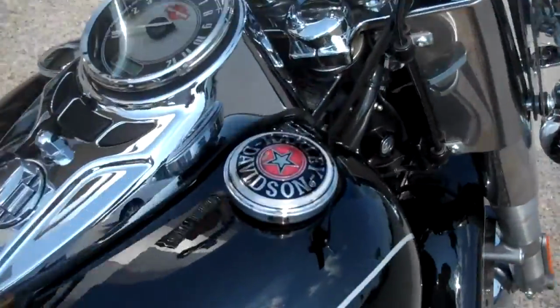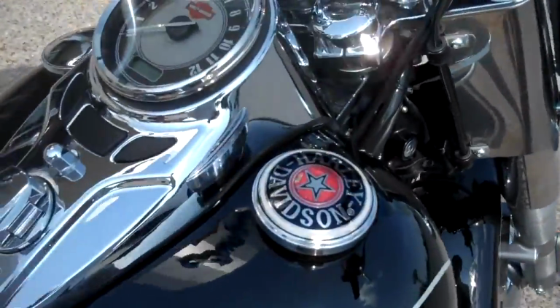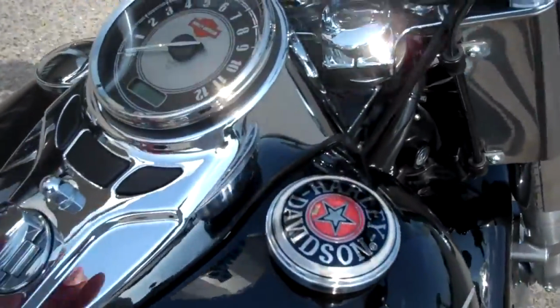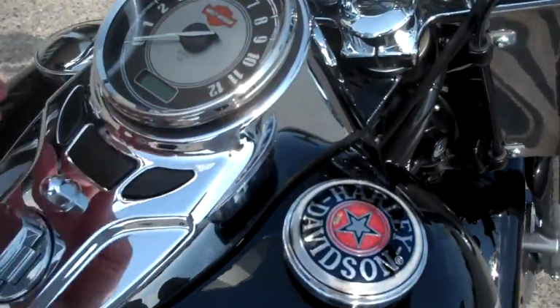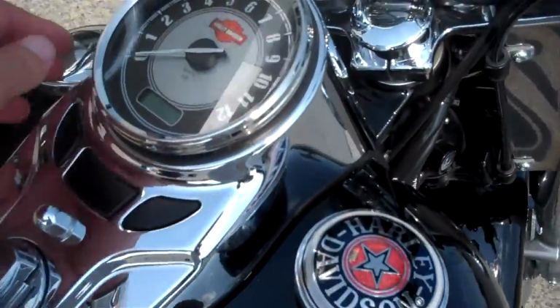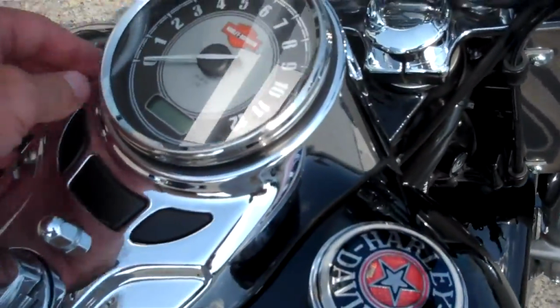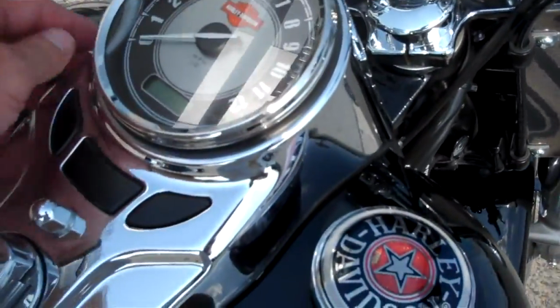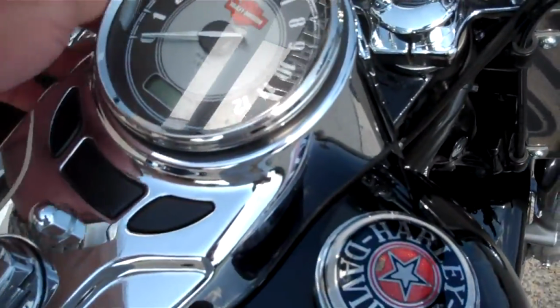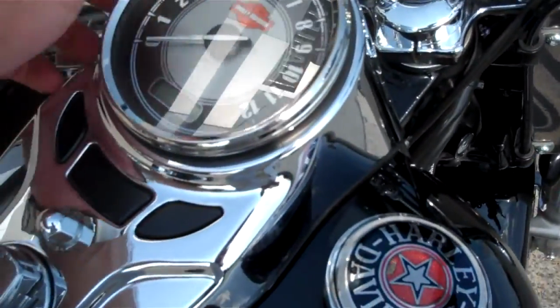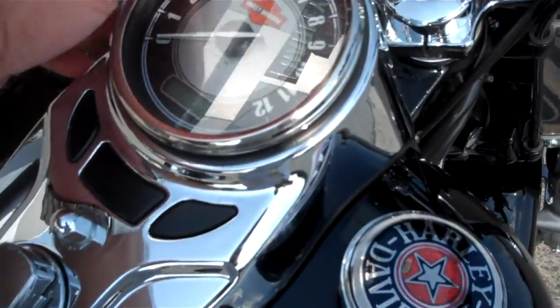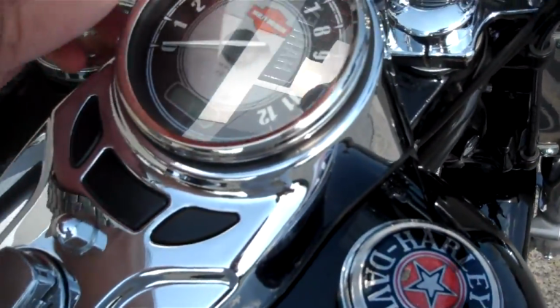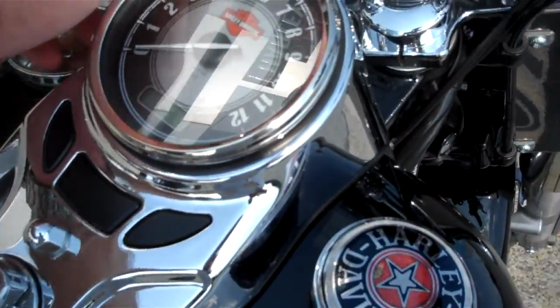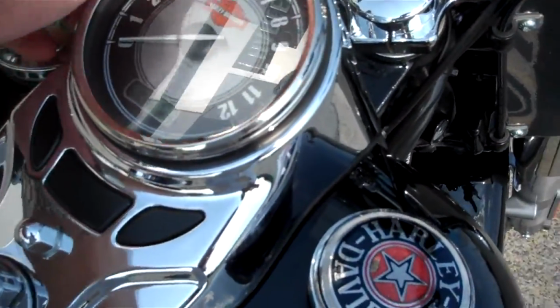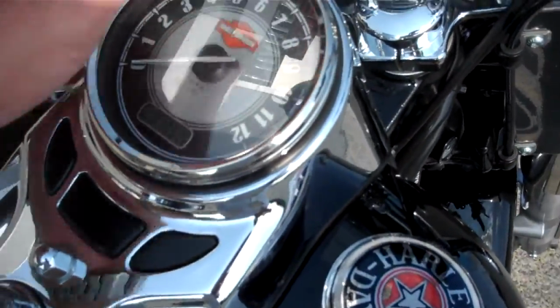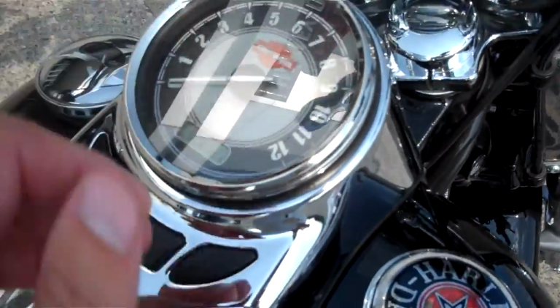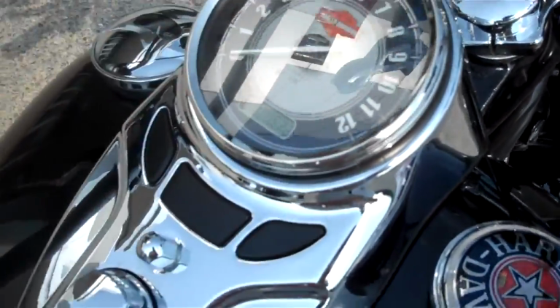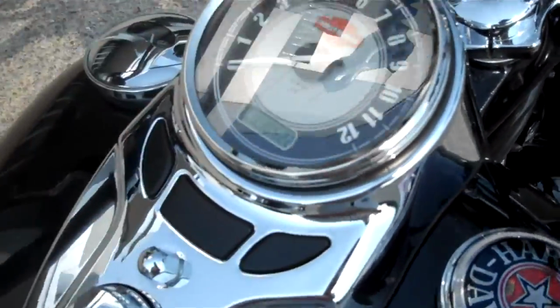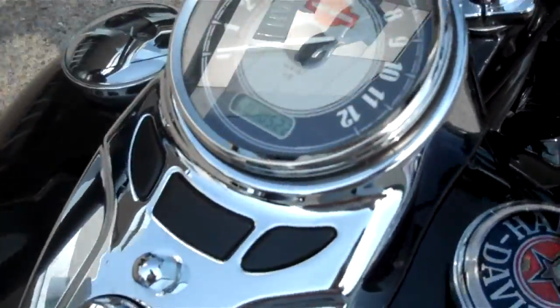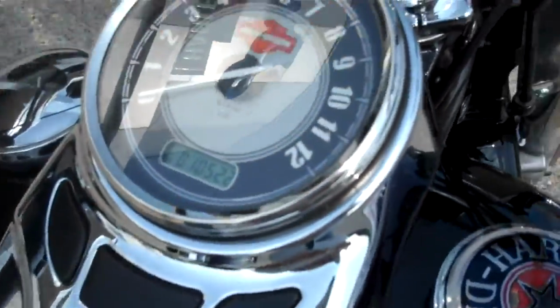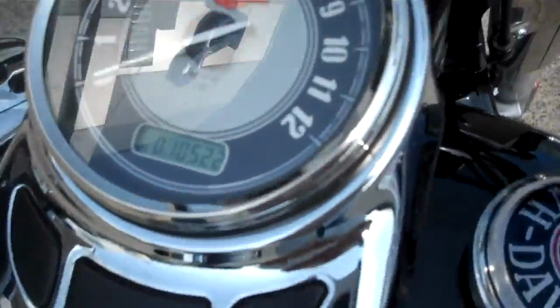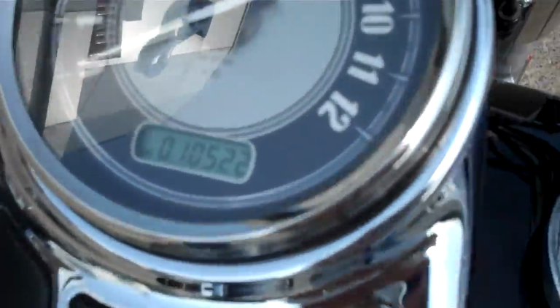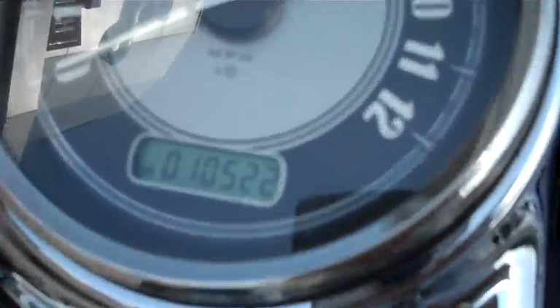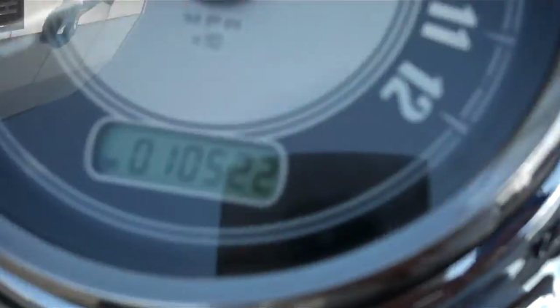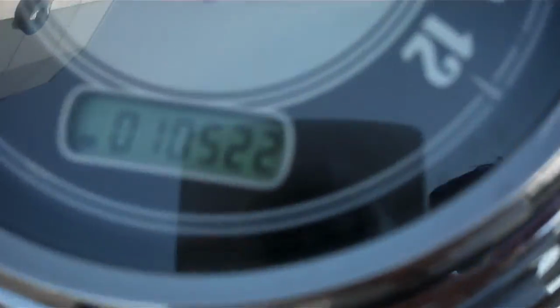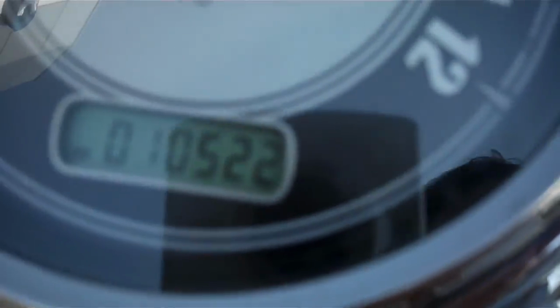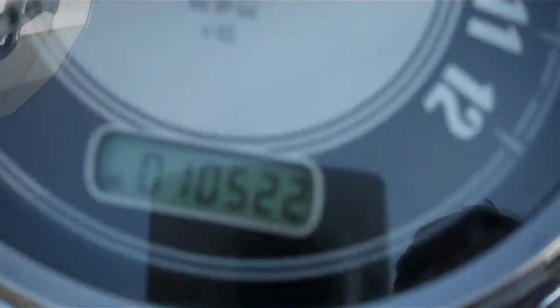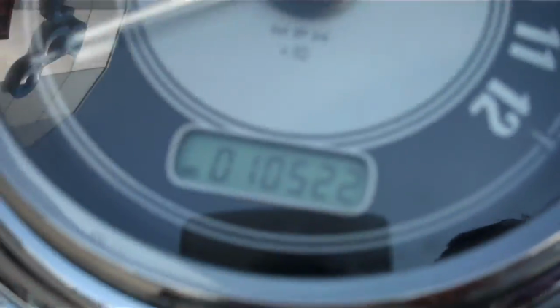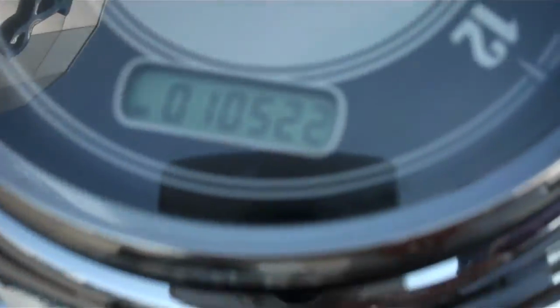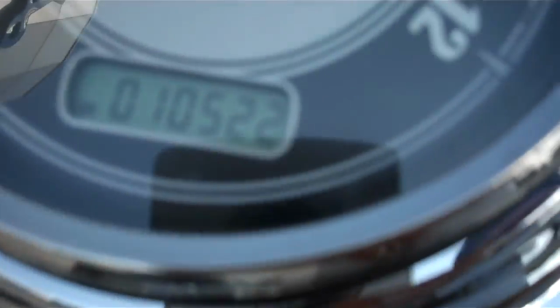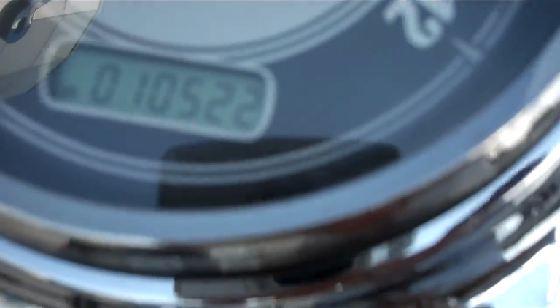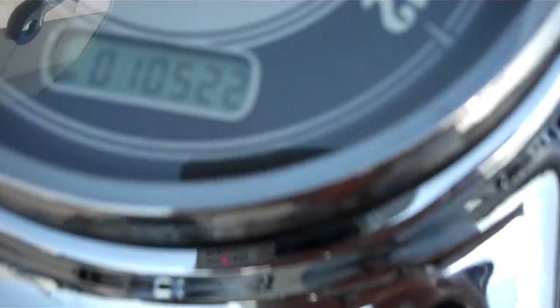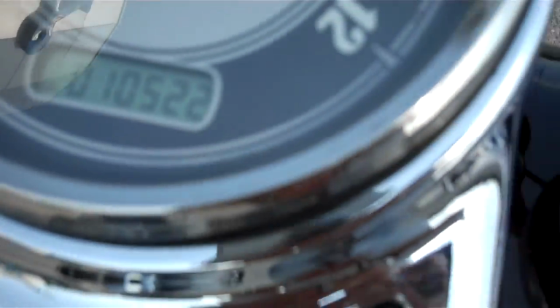Motorcycle is very clean, did a lot of nice things to the bike. 10,522 miles.